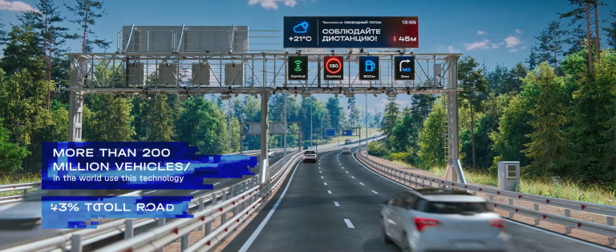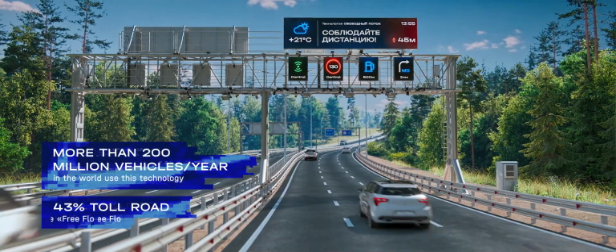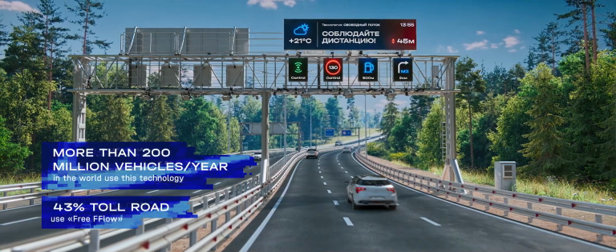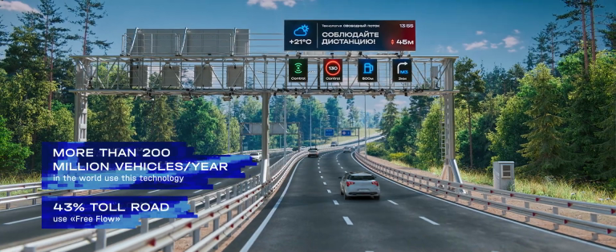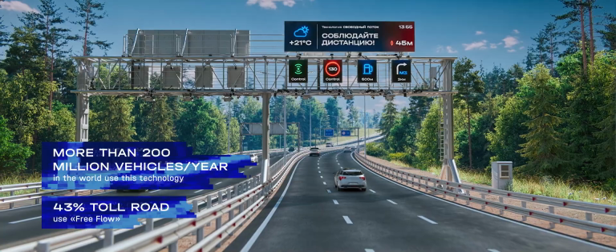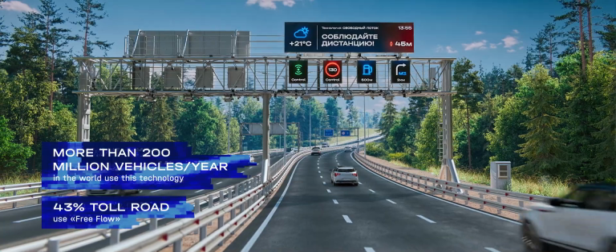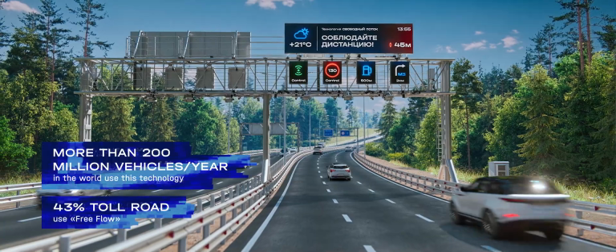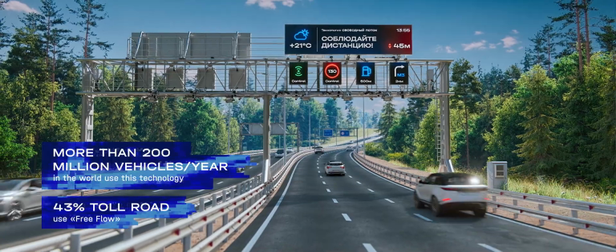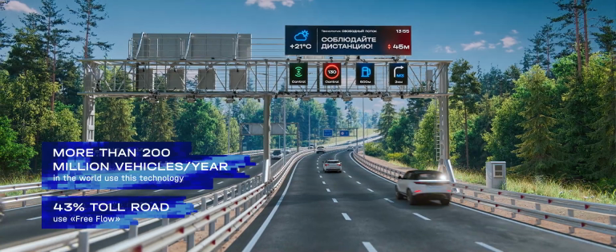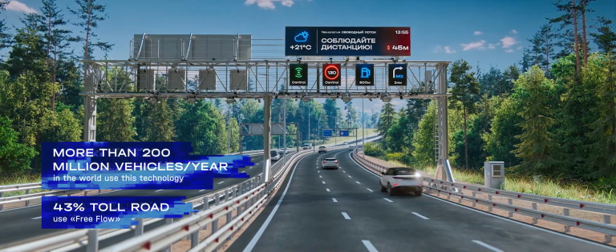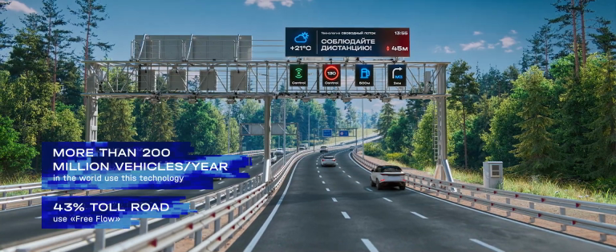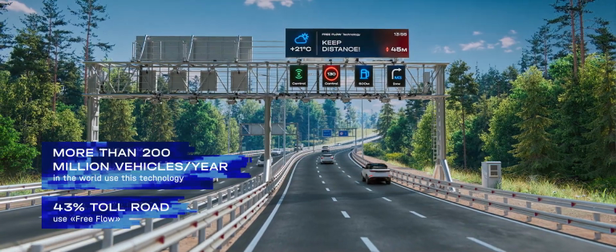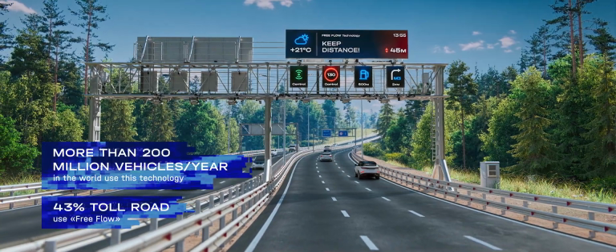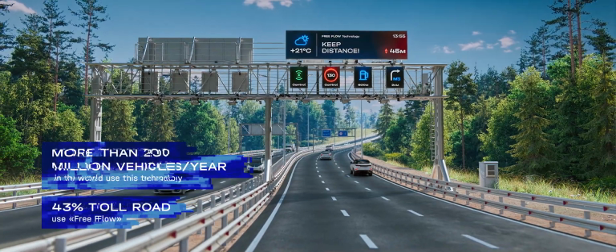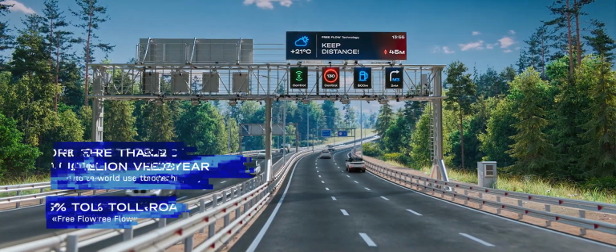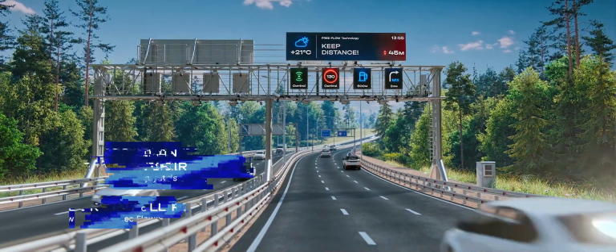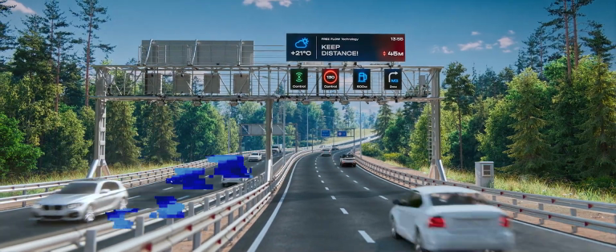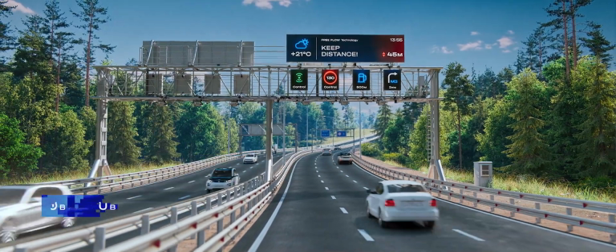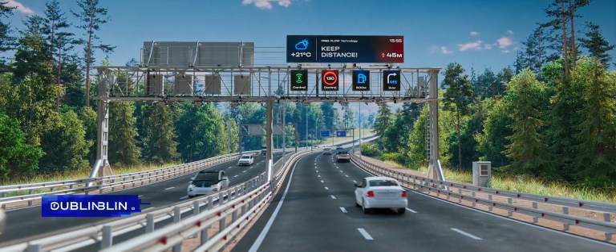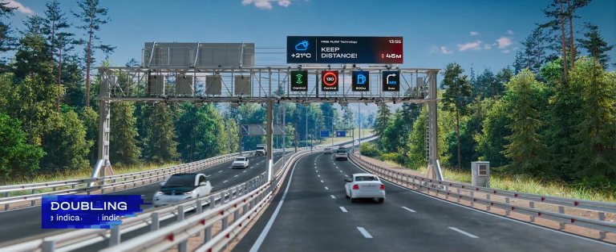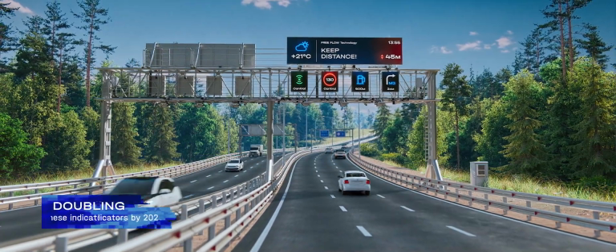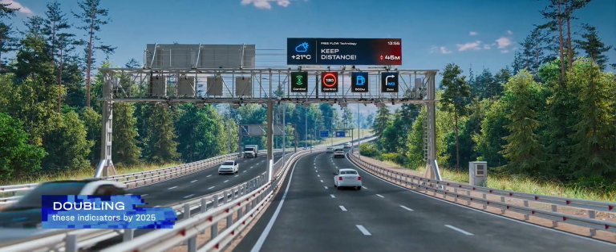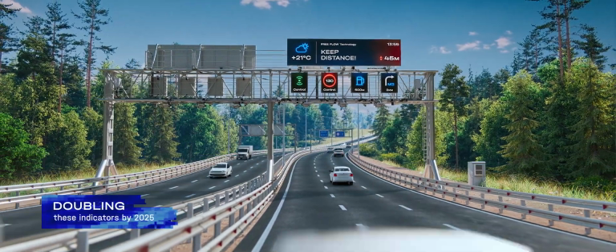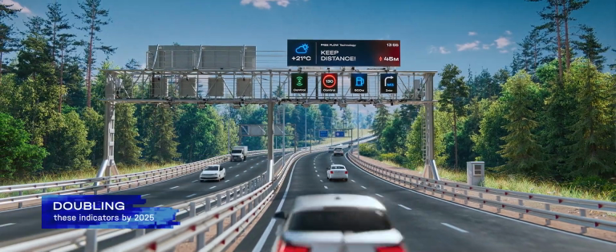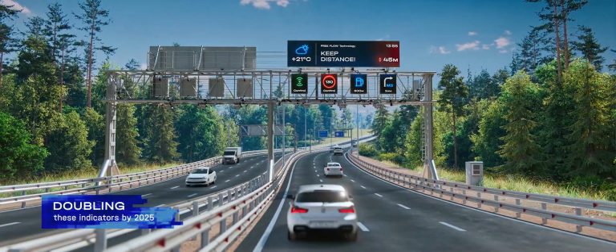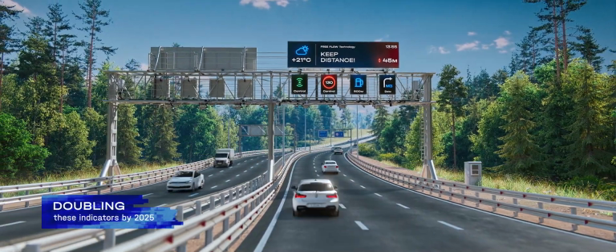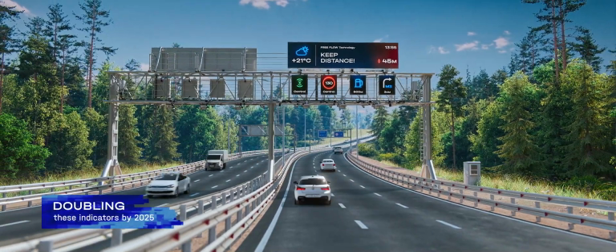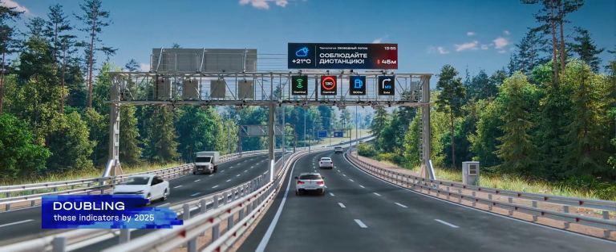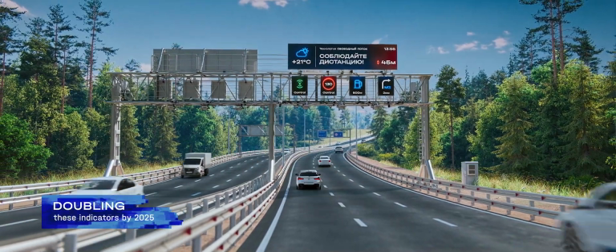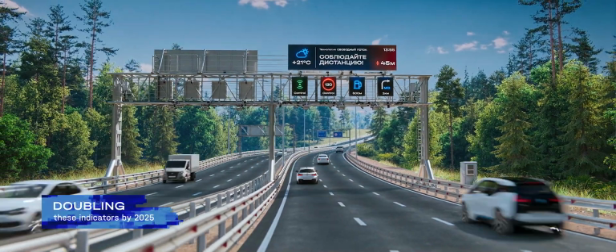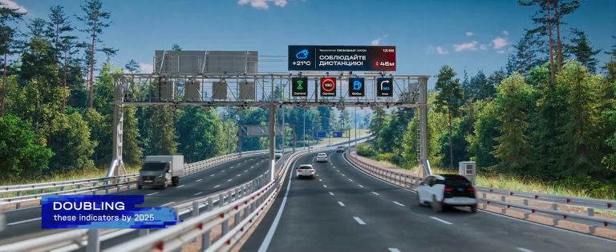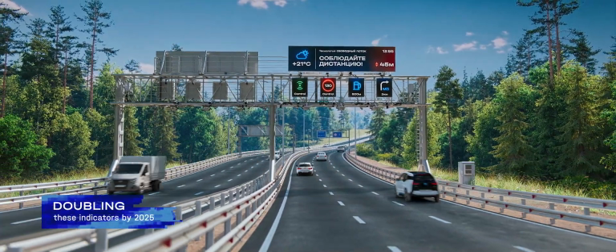Free flow is the road infrastructure of the future, providing comfort and safety for high-speed highways.